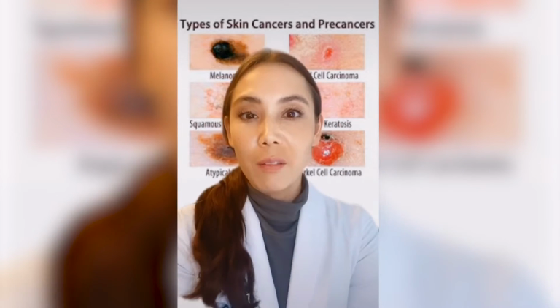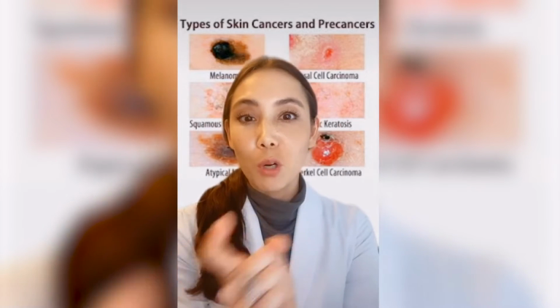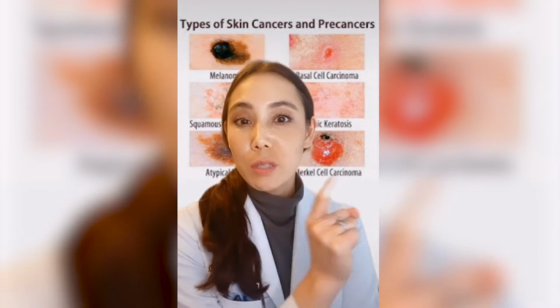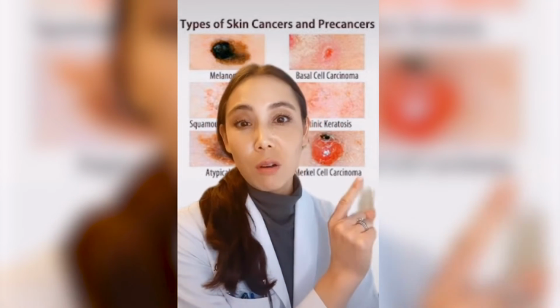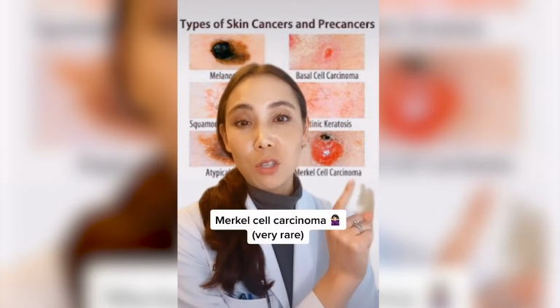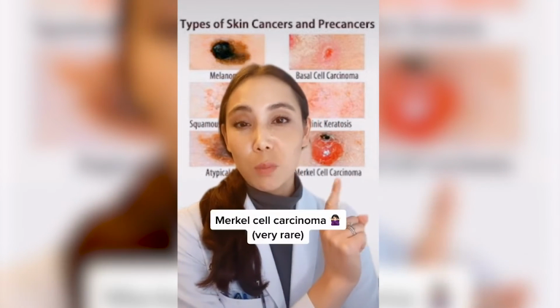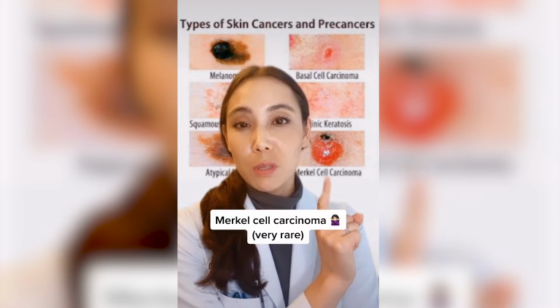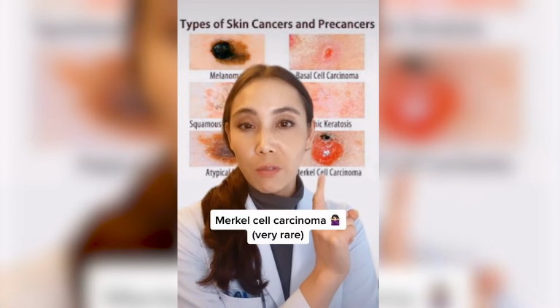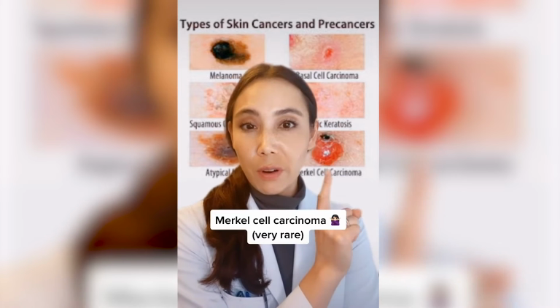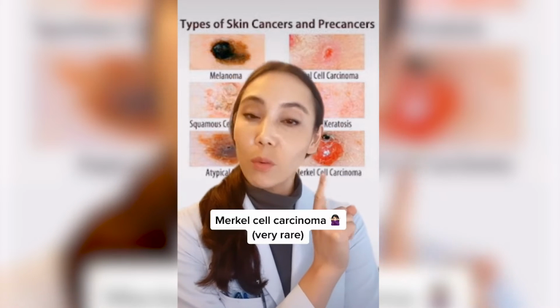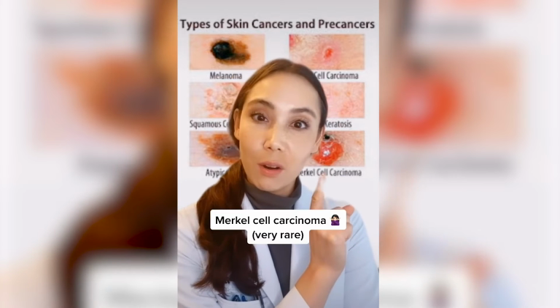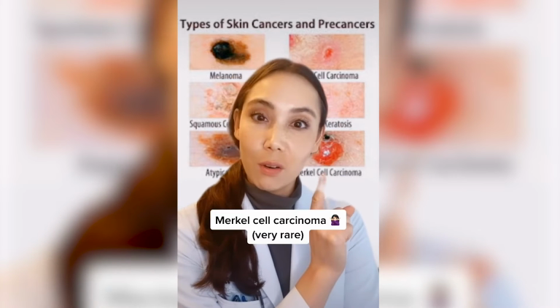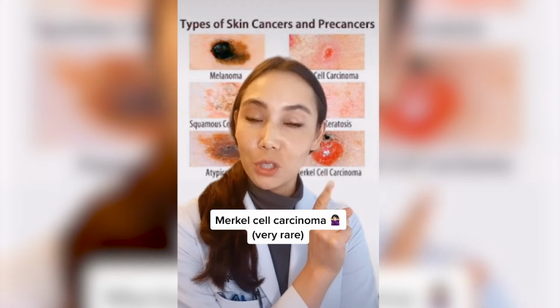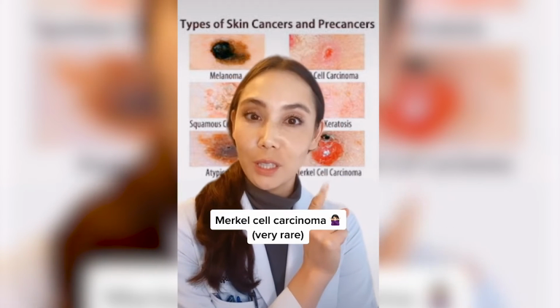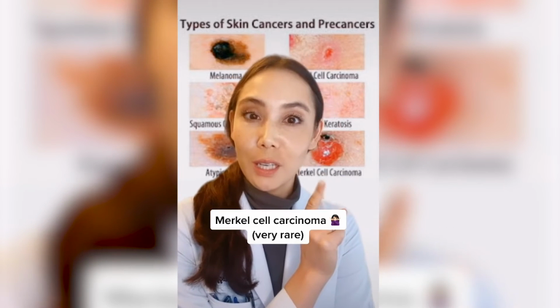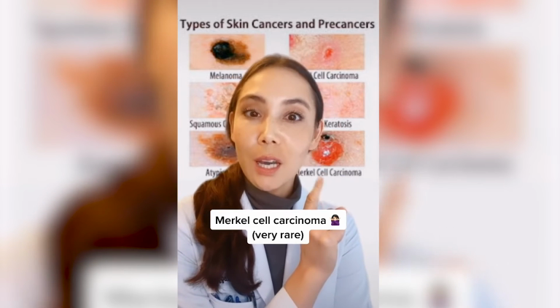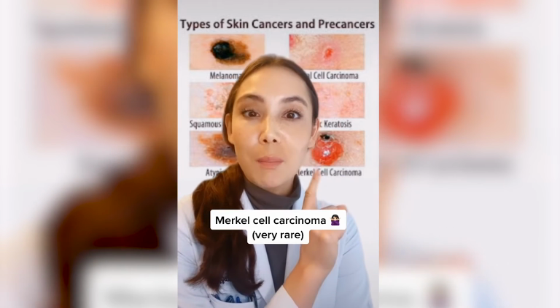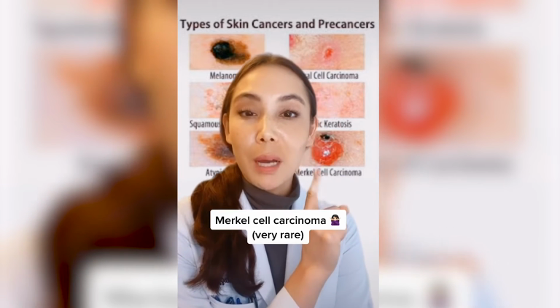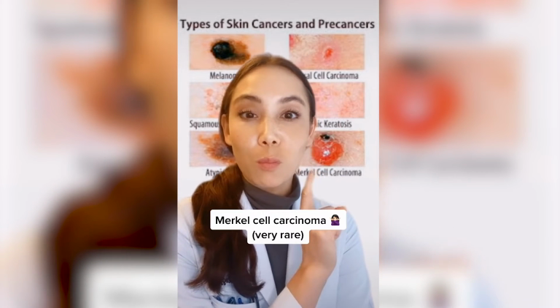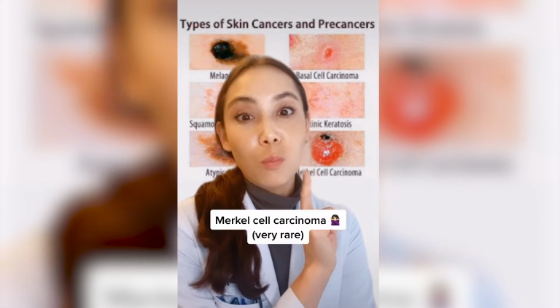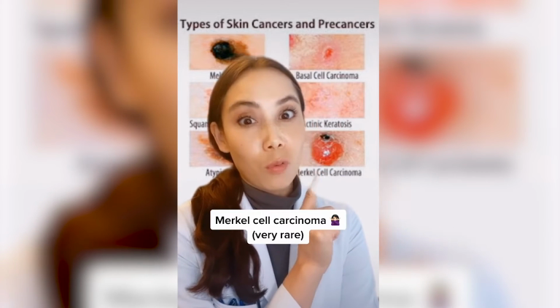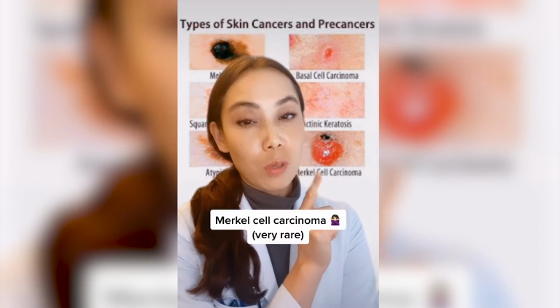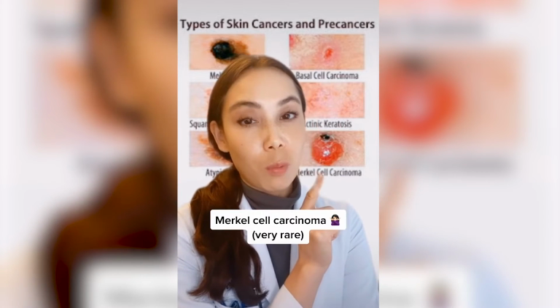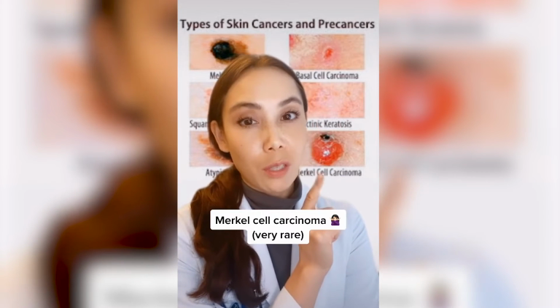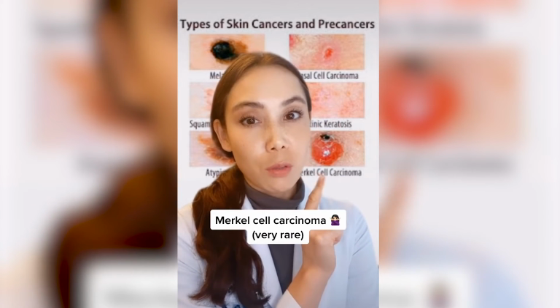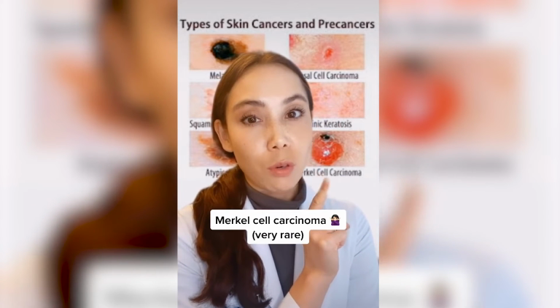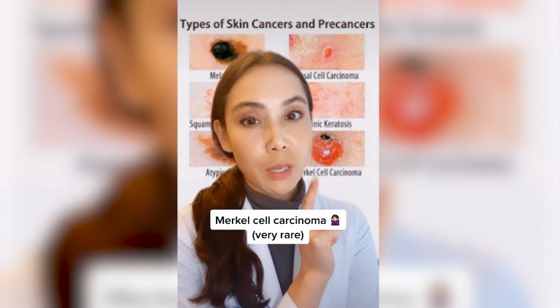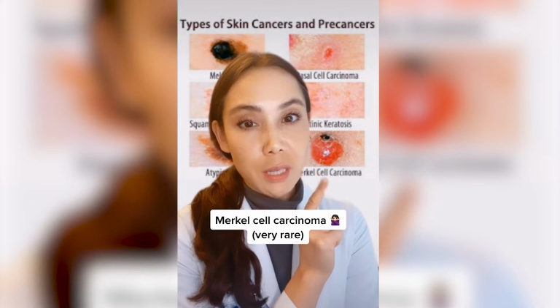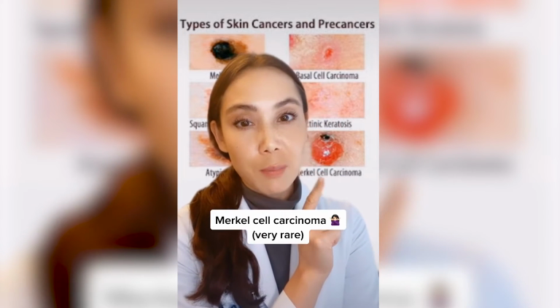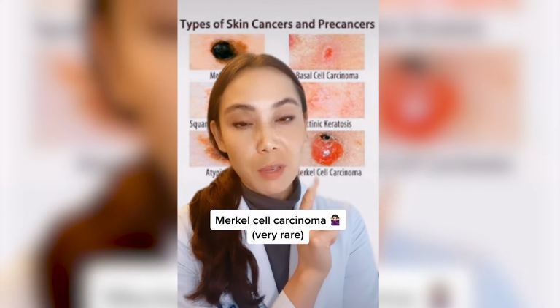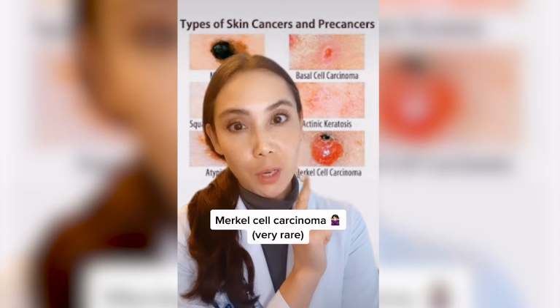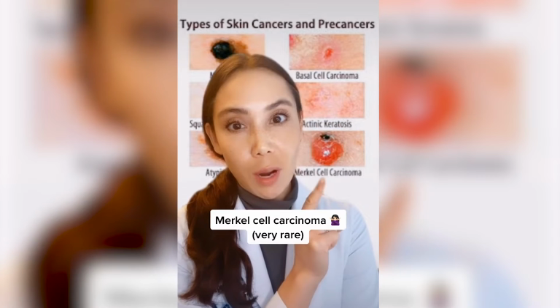Merkel cell carcinomas are very rare, fortunately. But of course you want to catch those early because these can be very aggressive.